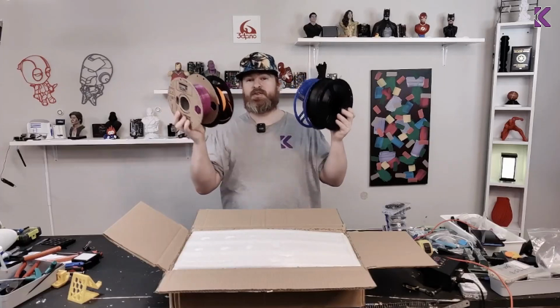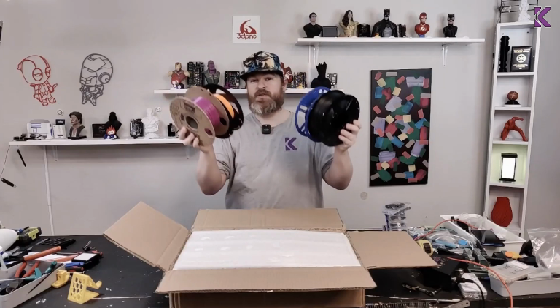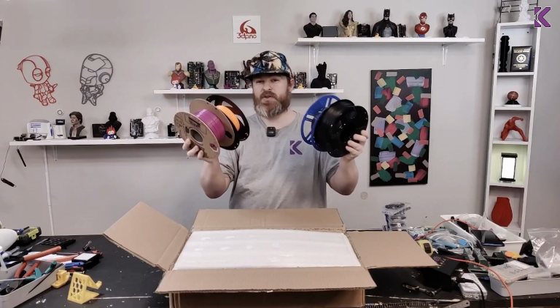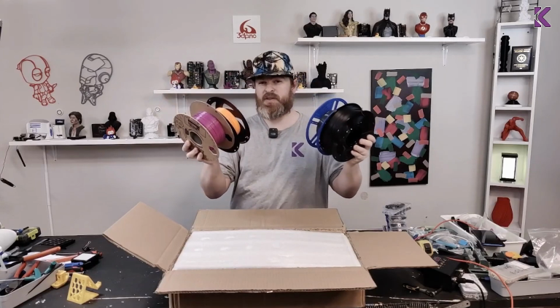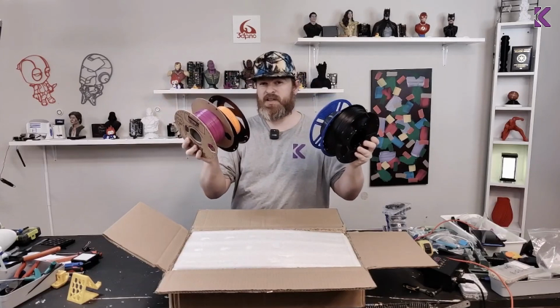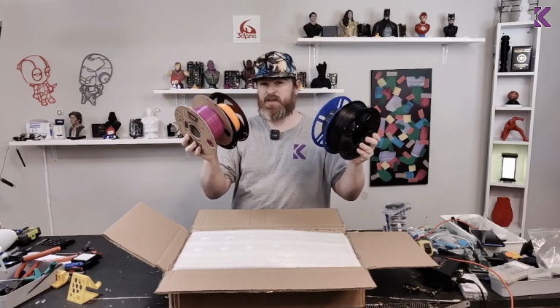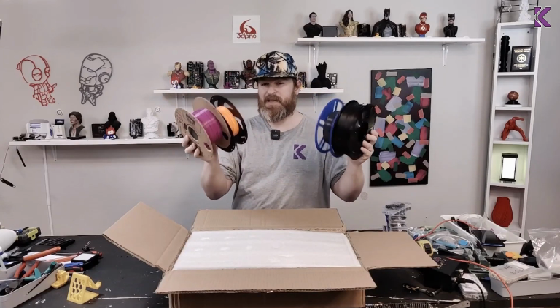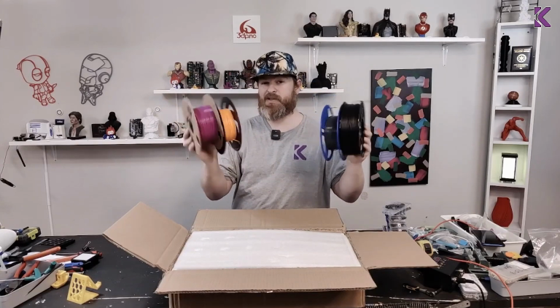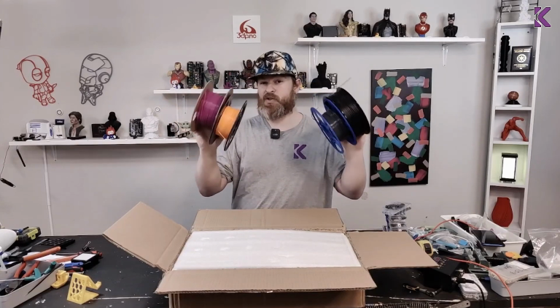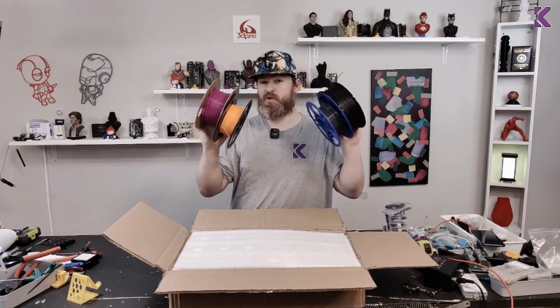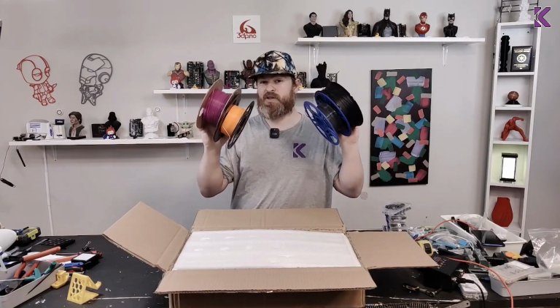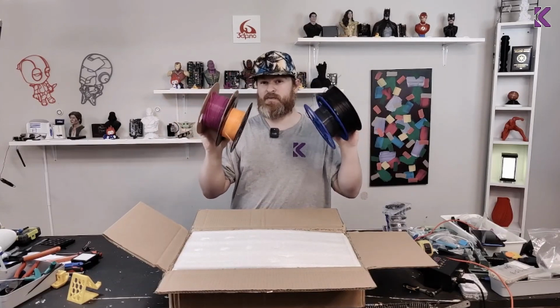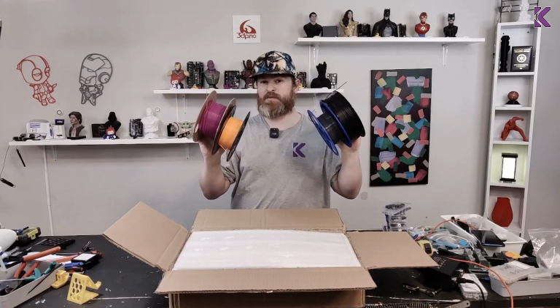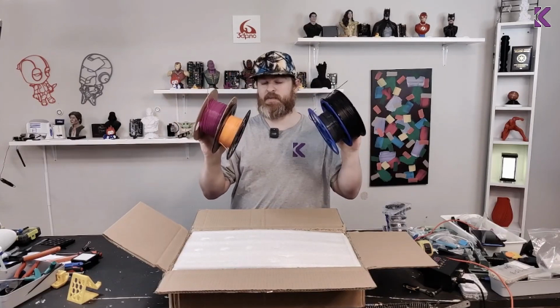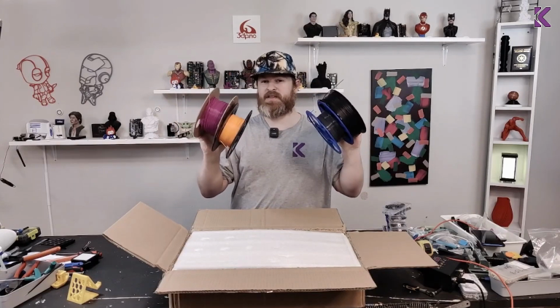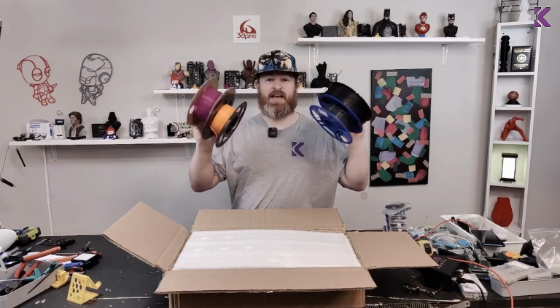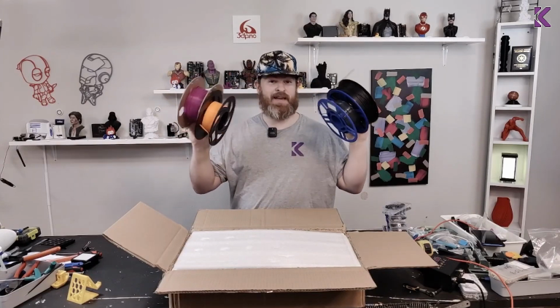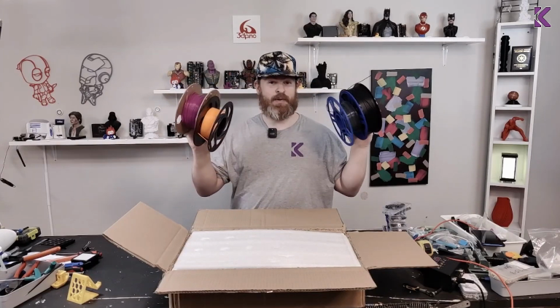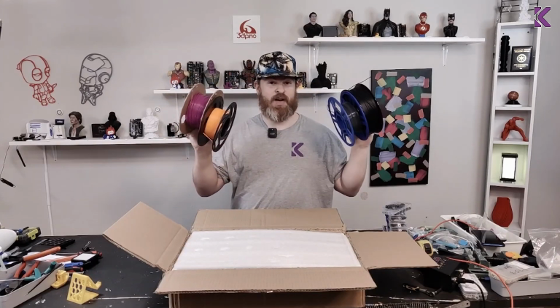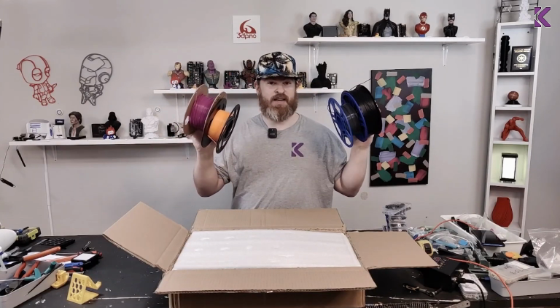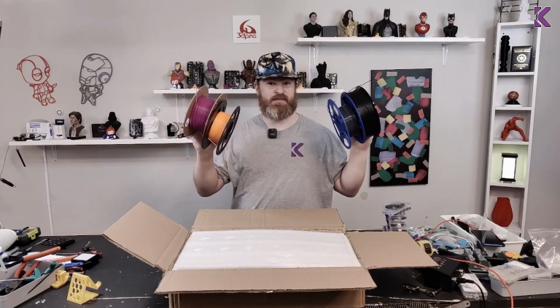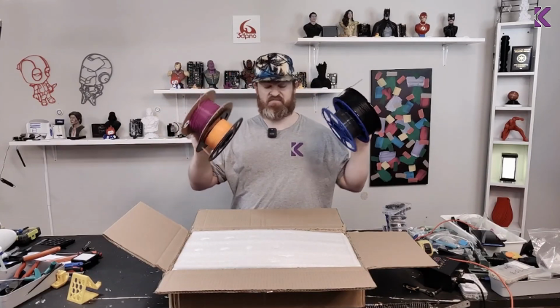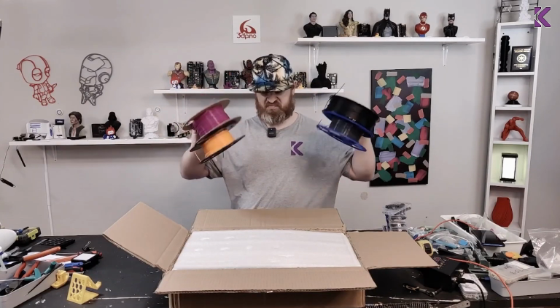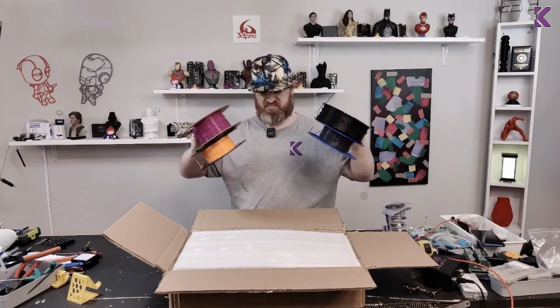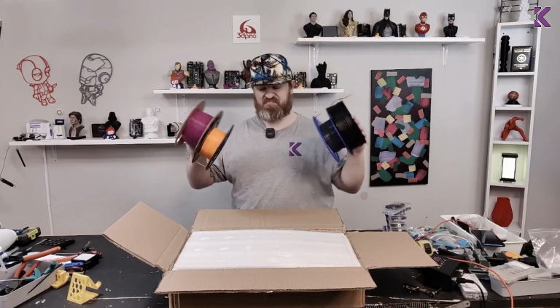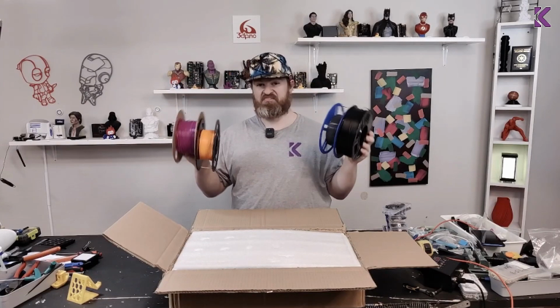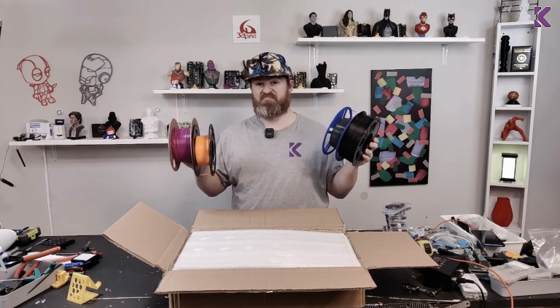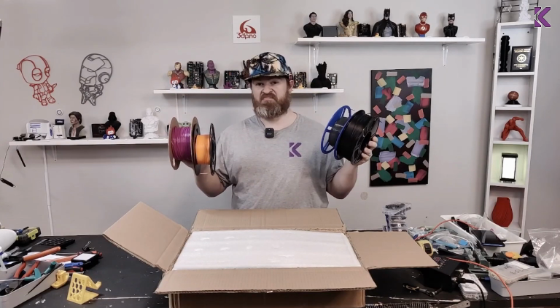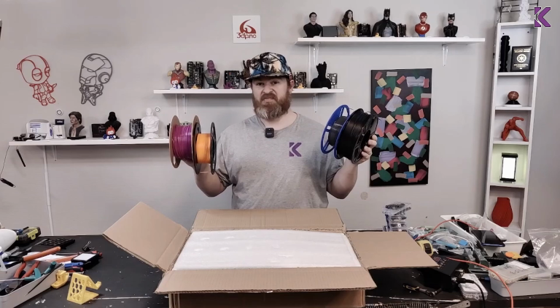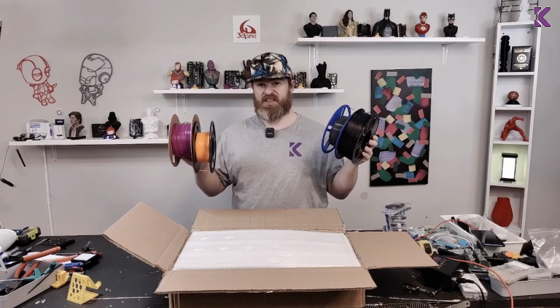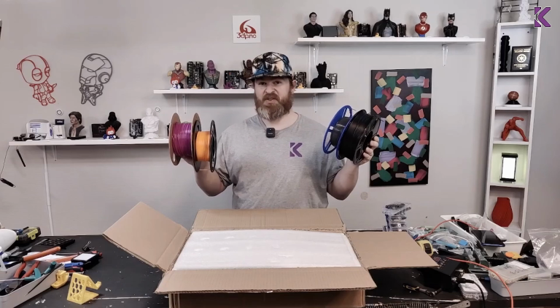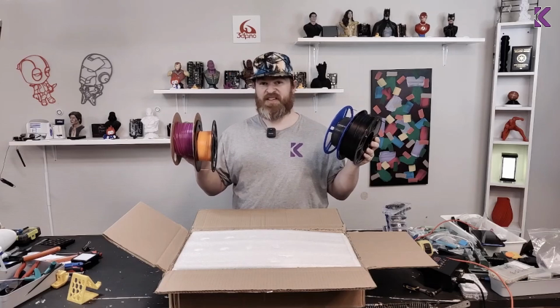Do you need a place to store filament and keep it dry? Let's do it!